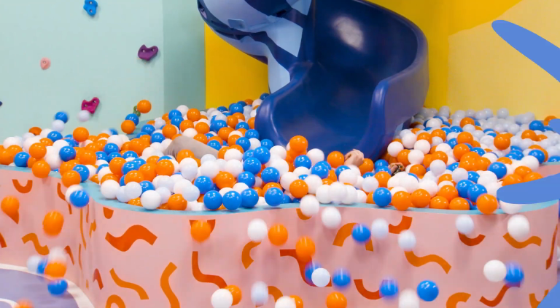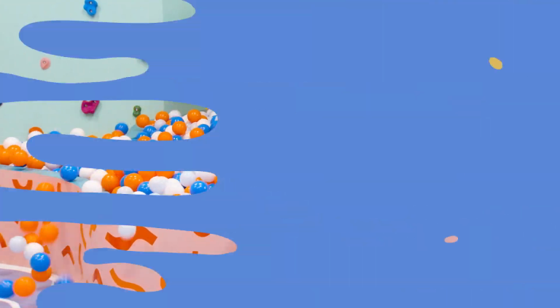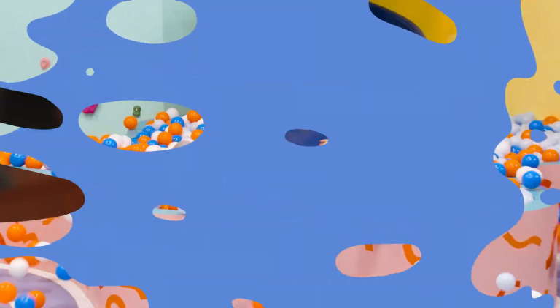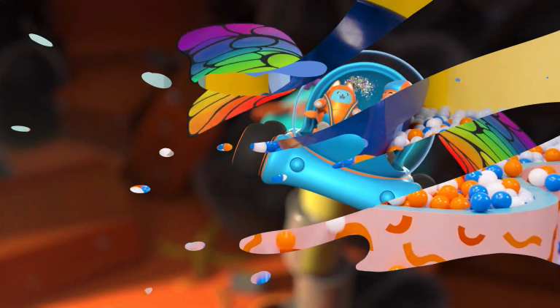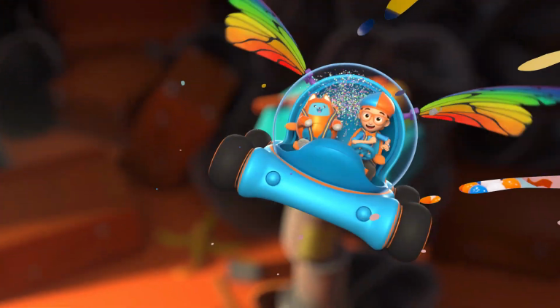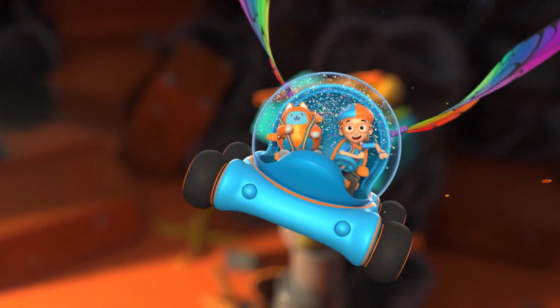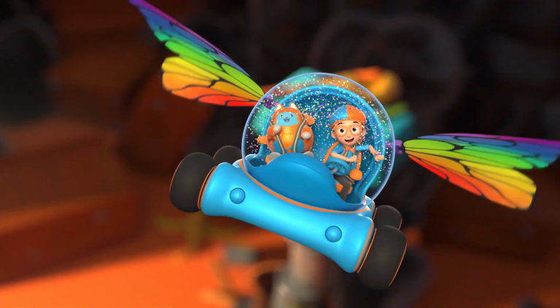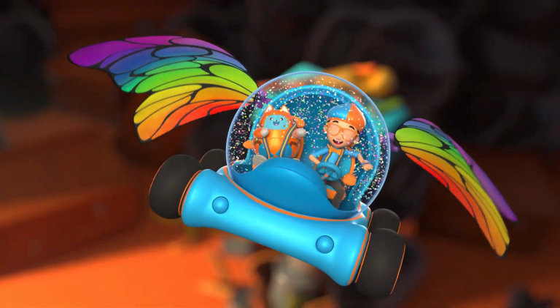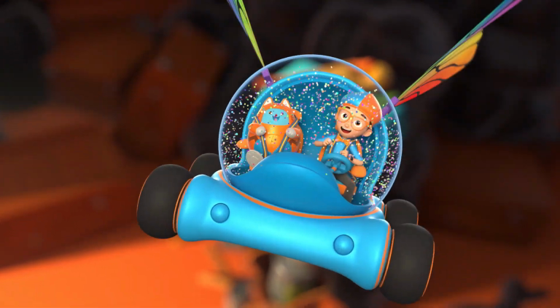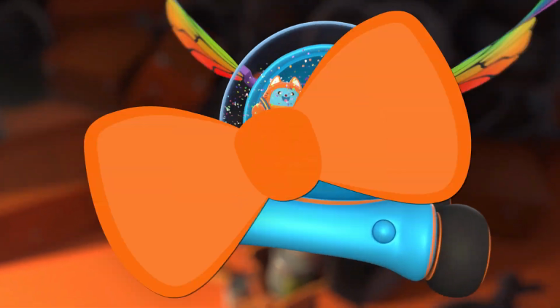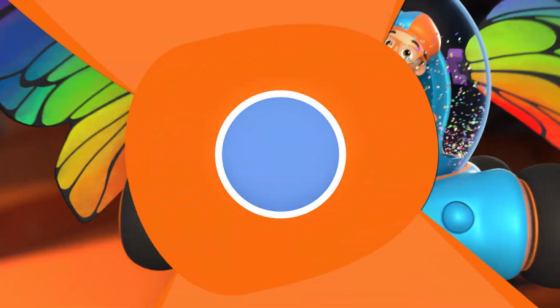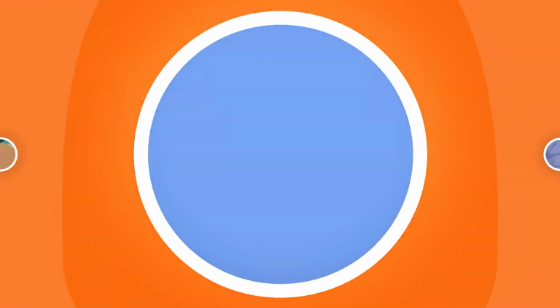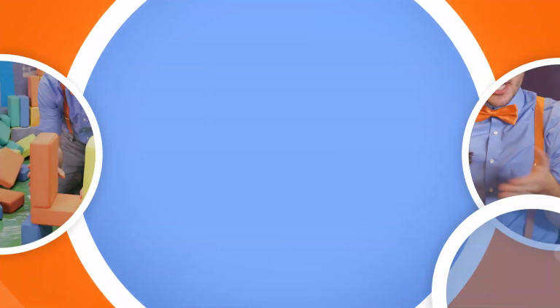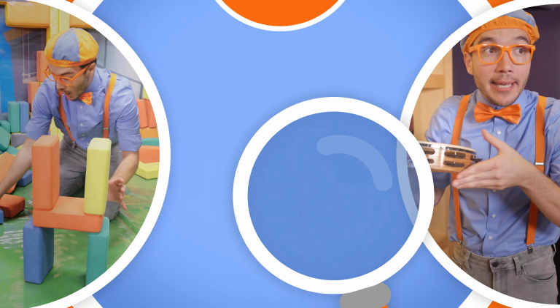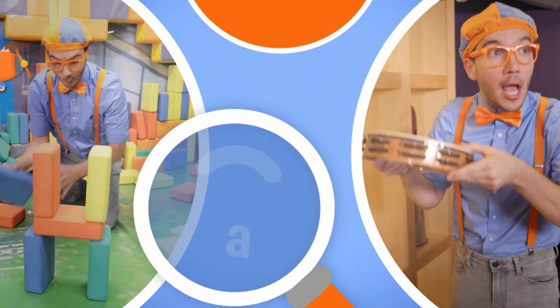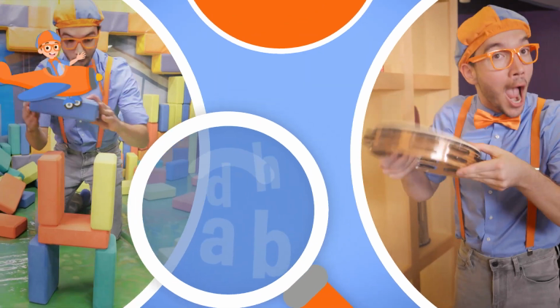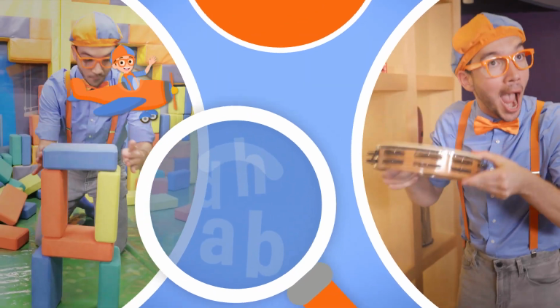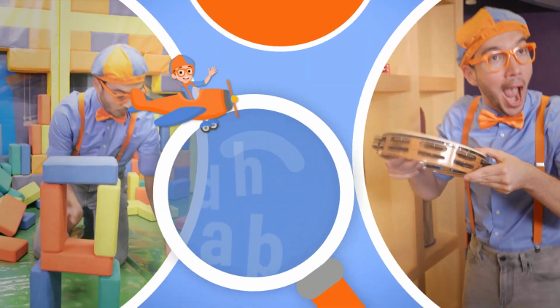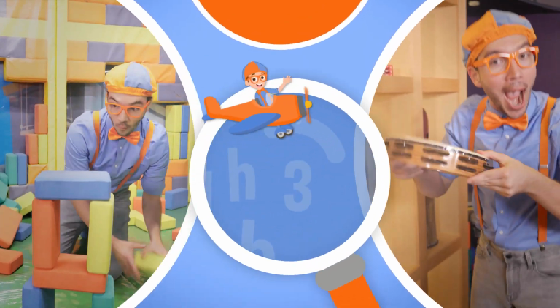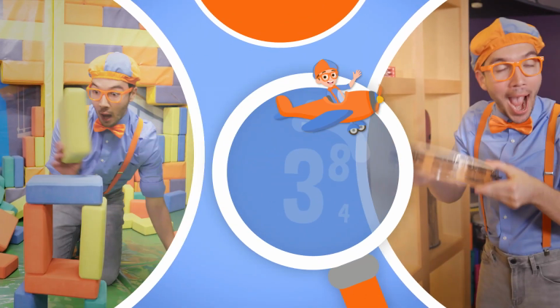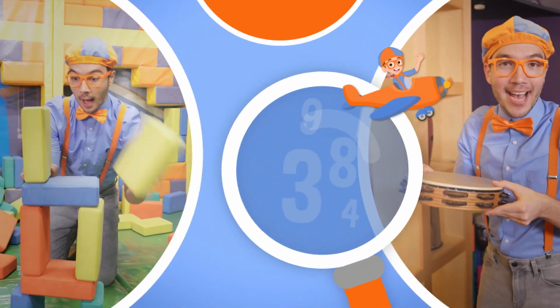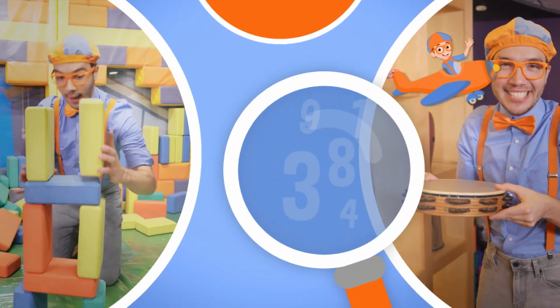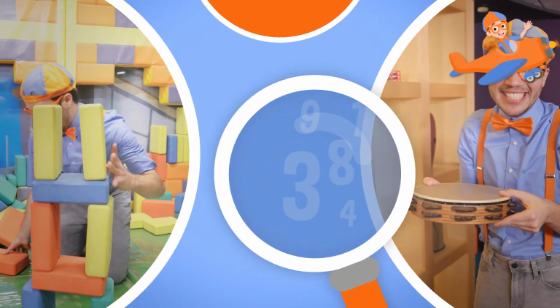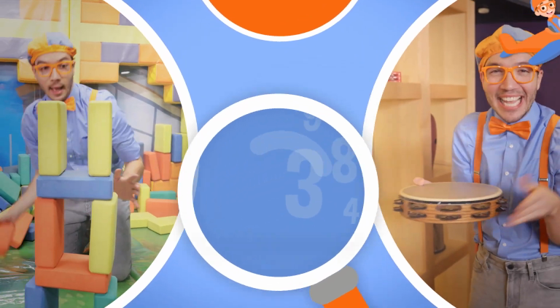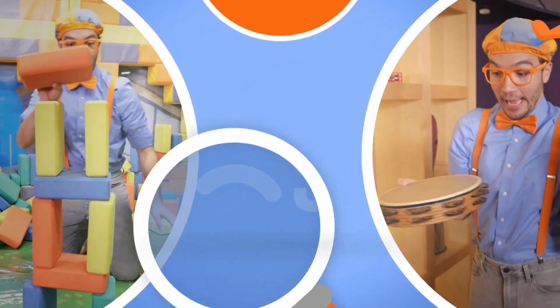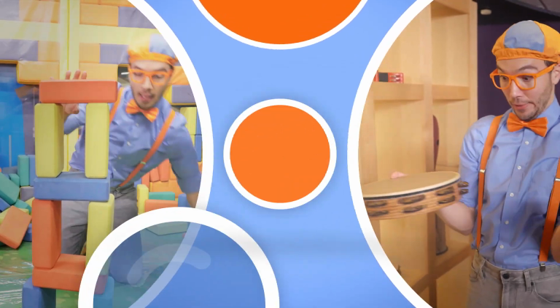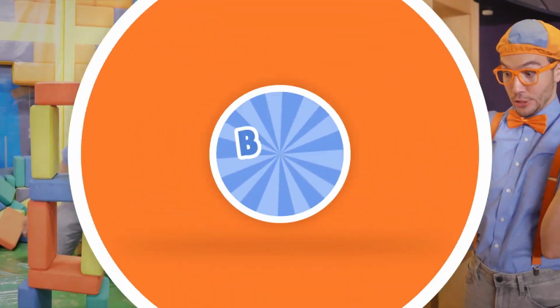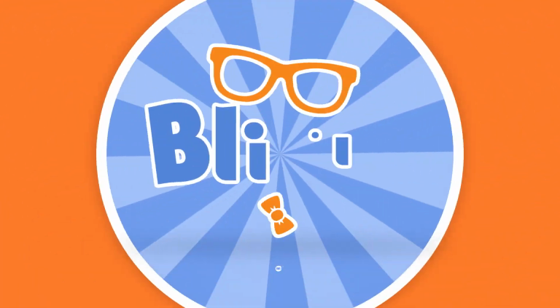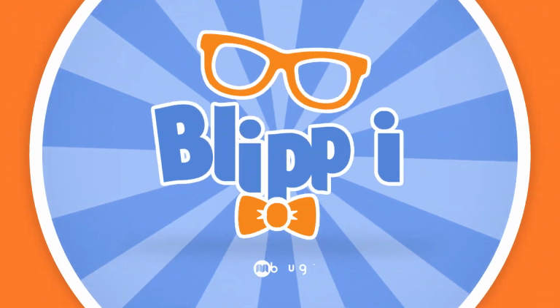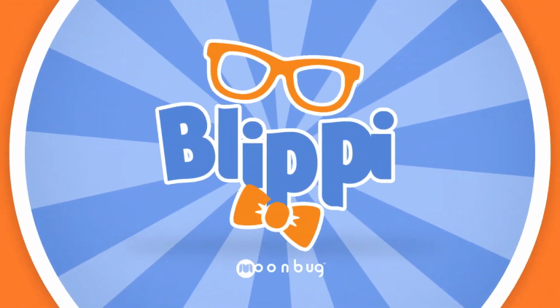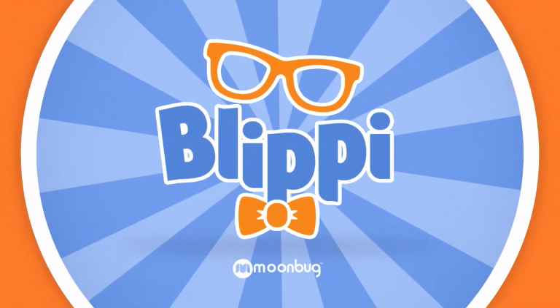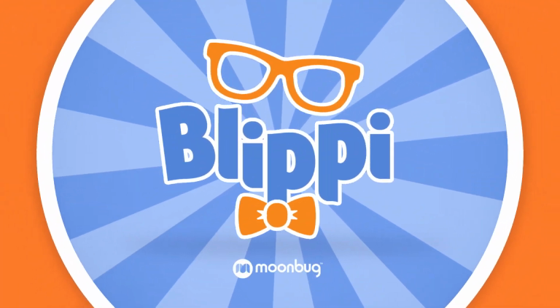Blippi! Blippi! So much to learn about — it'll make you want to shout — Blippi!